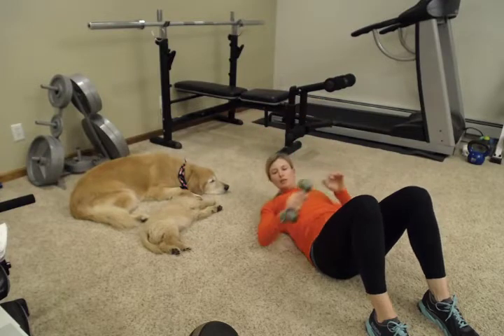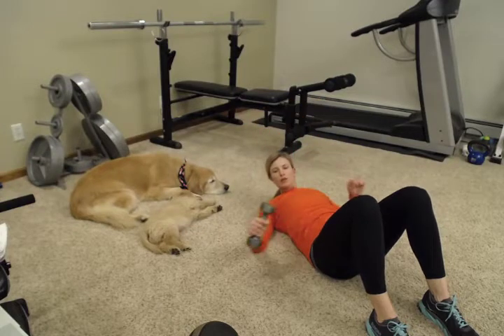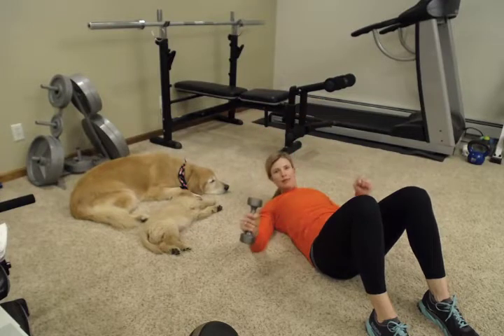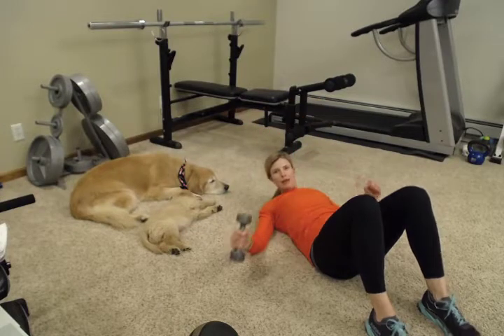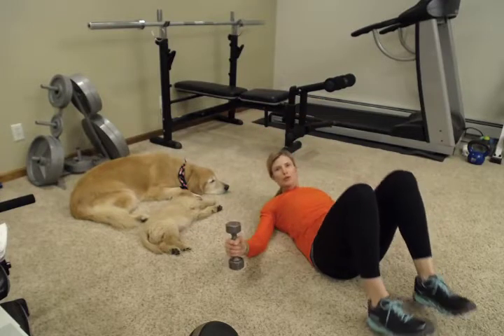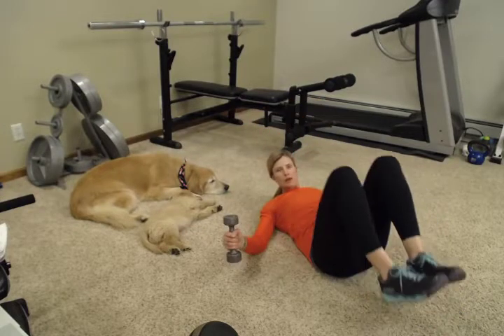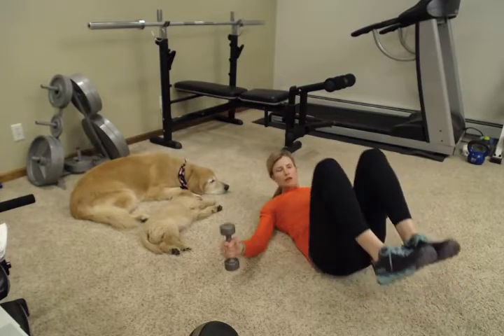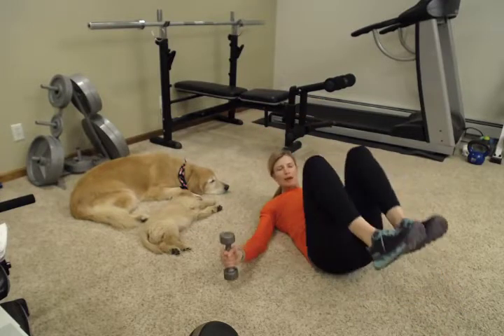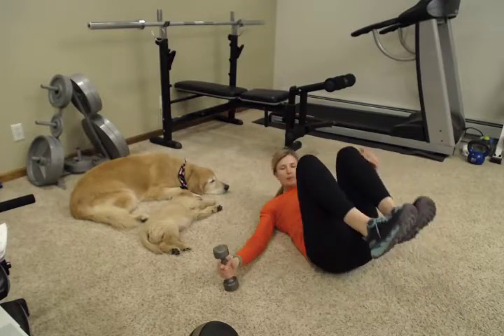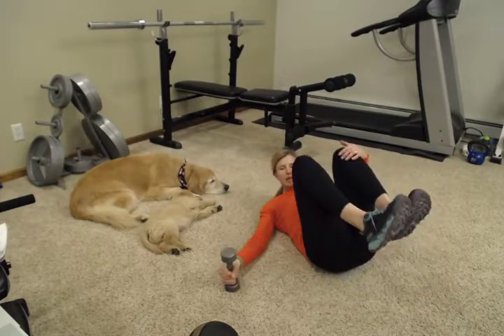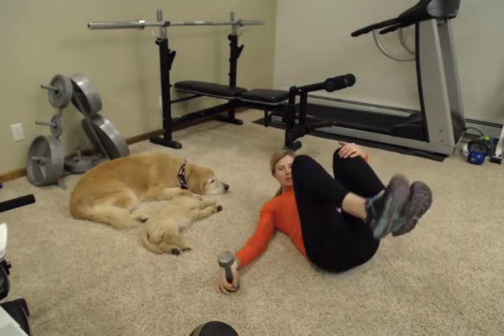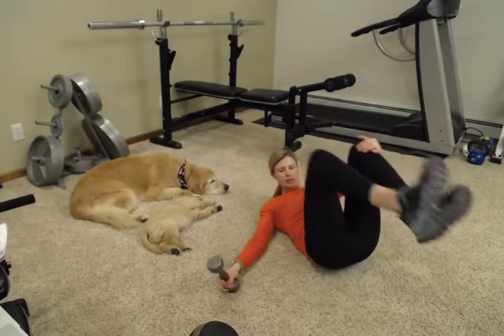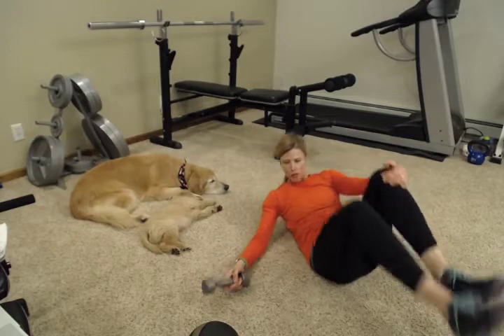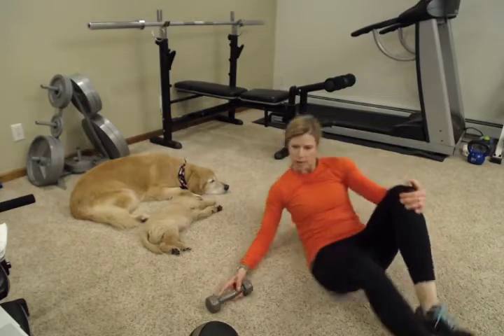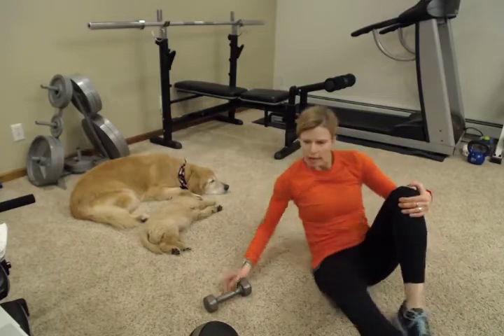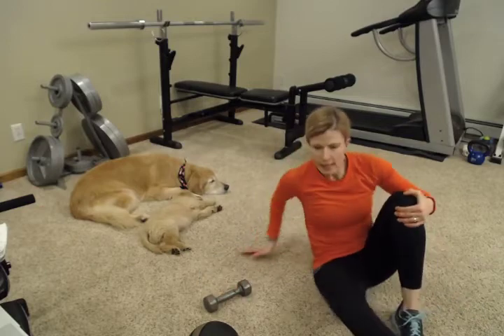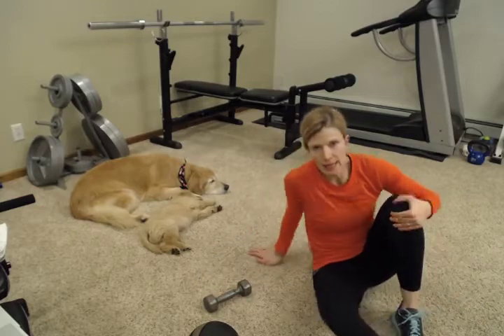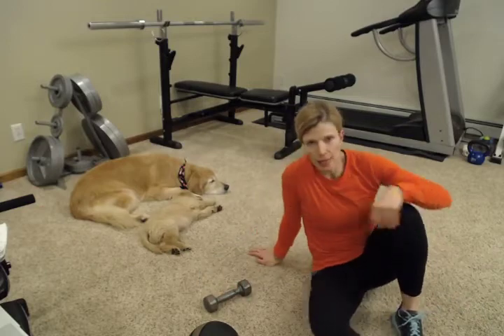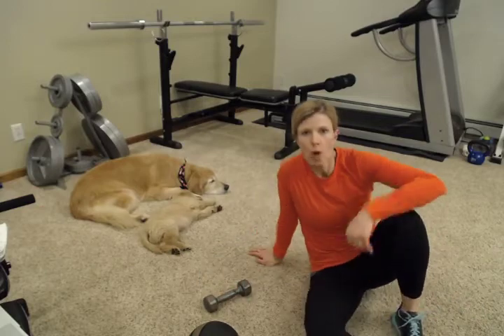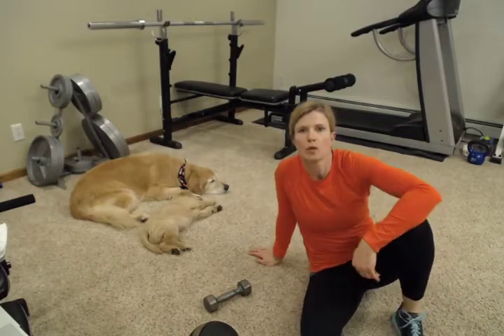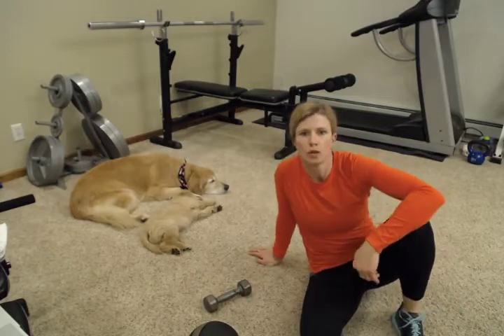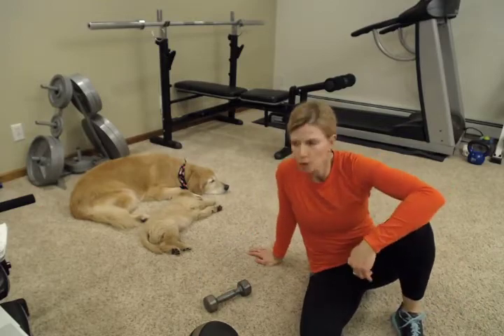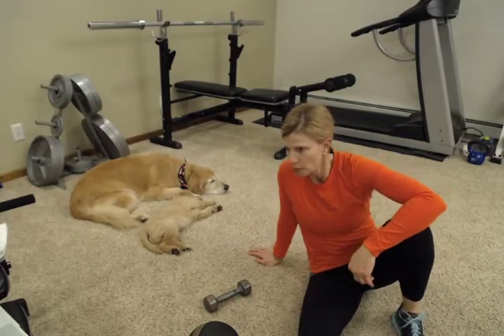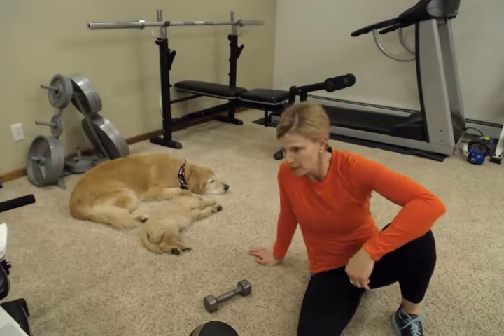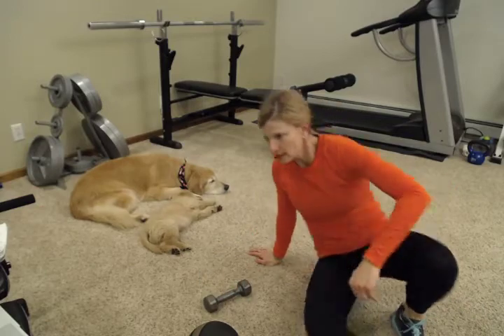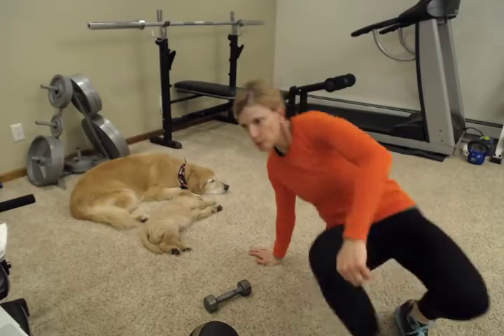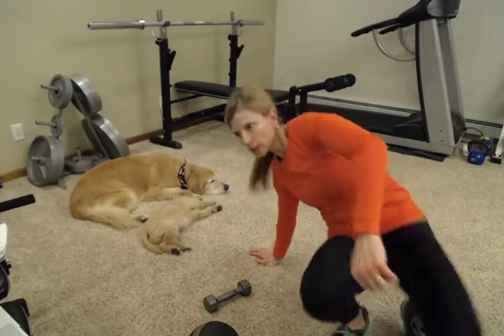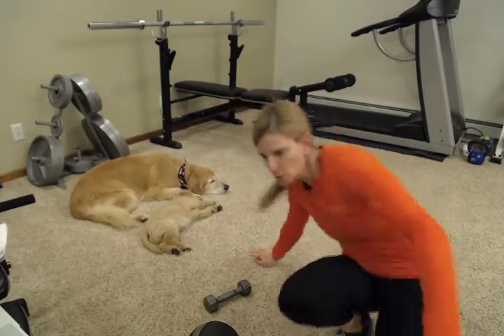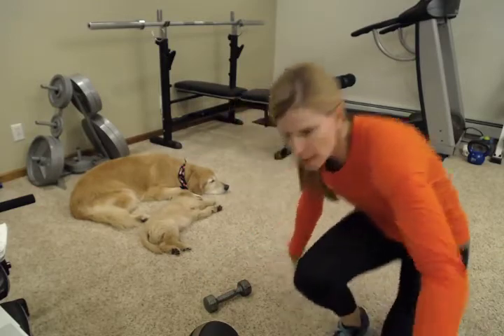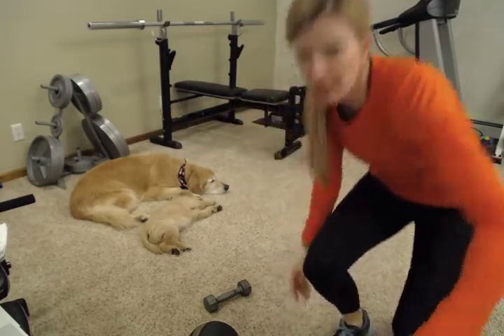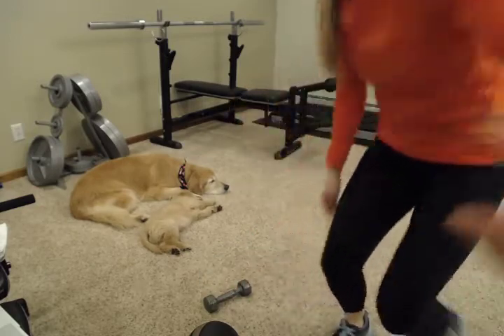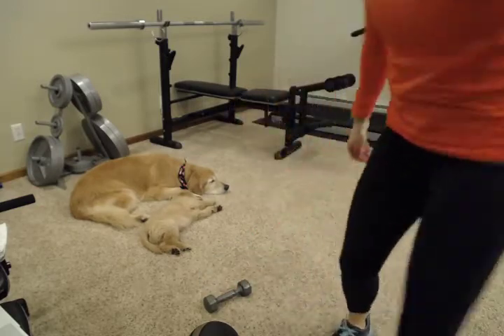Those are lat pulls on your back. Next, we're going to do sit to stand with a shoulder press. I'm going to use my bench over here.